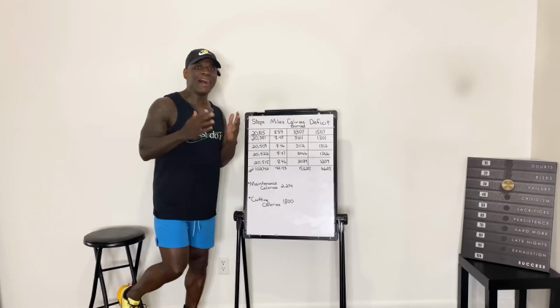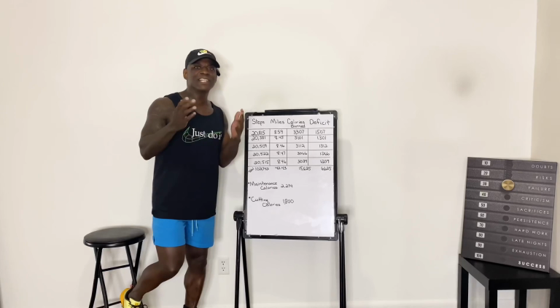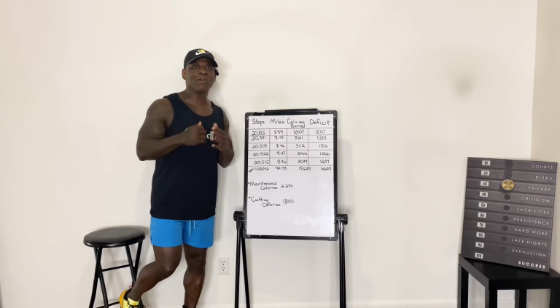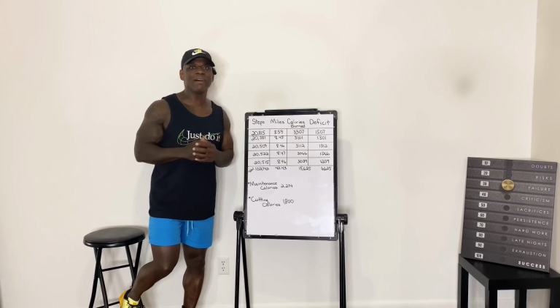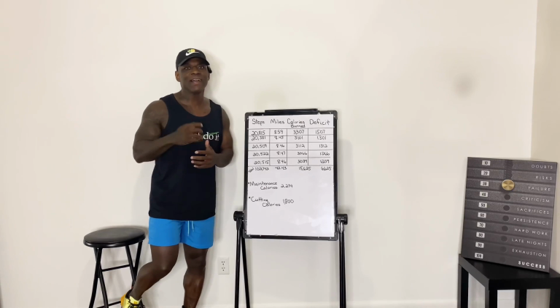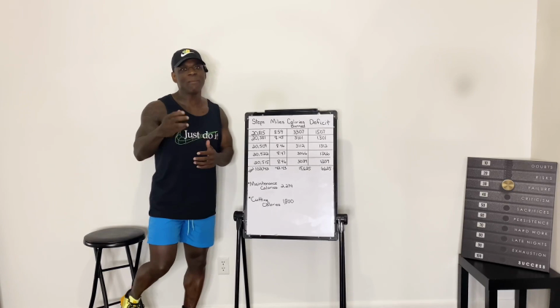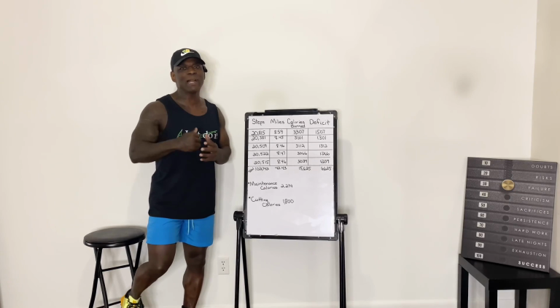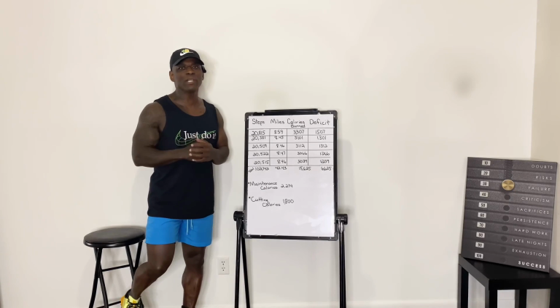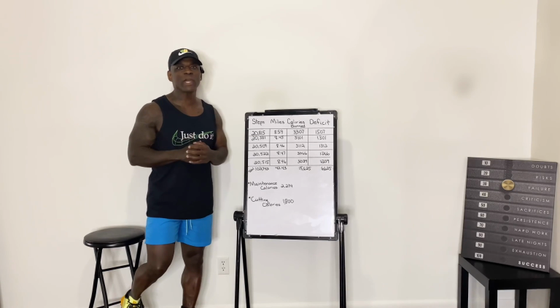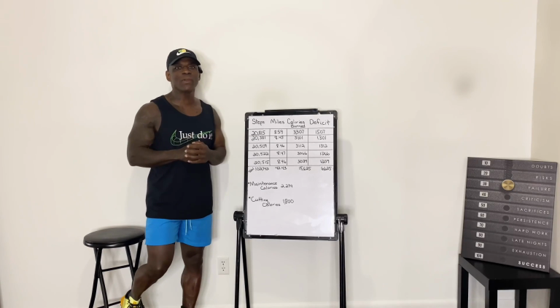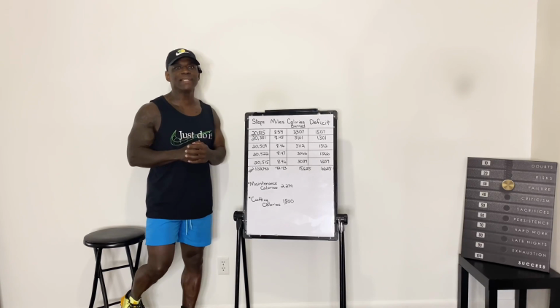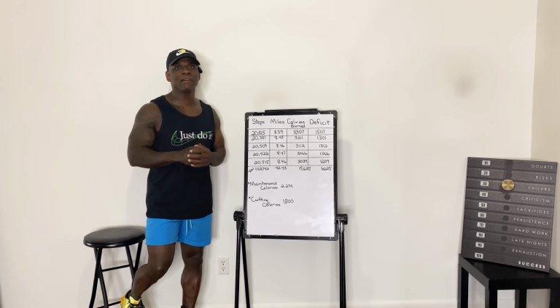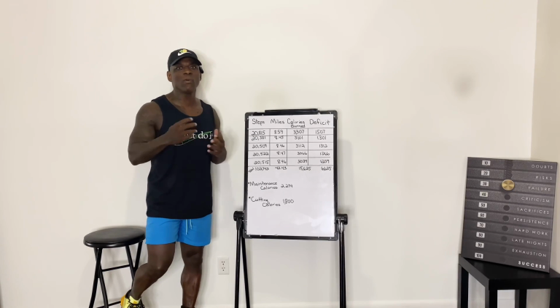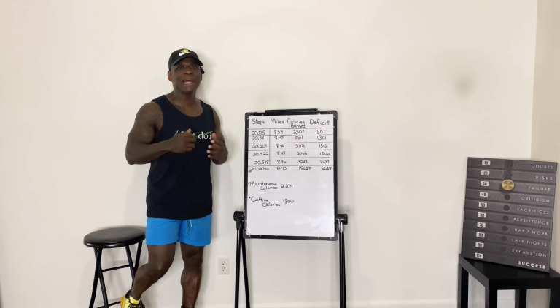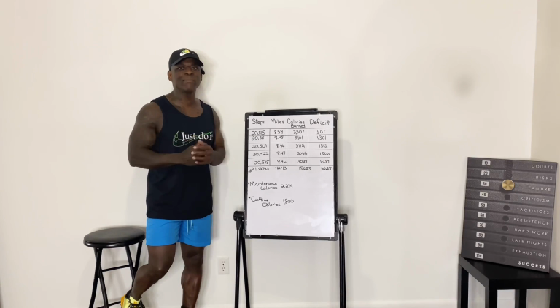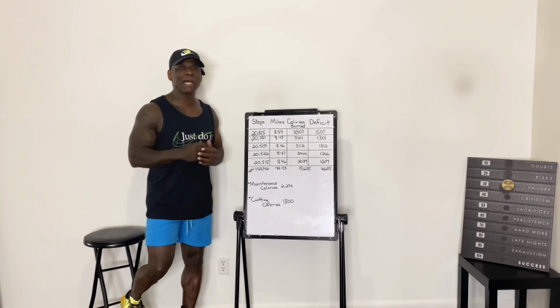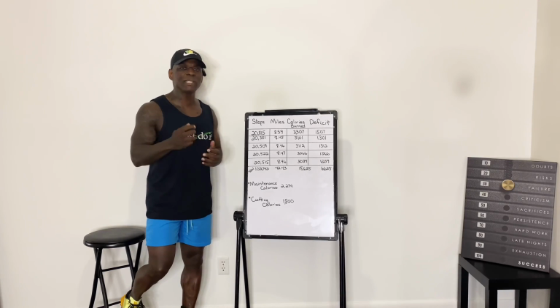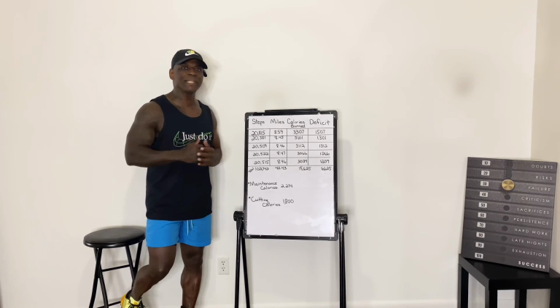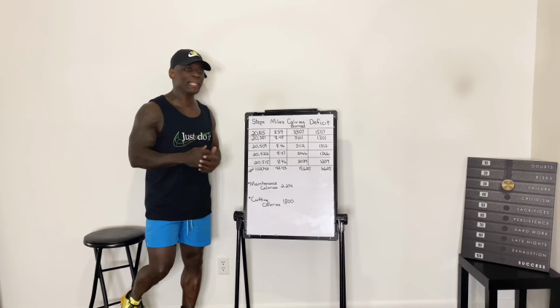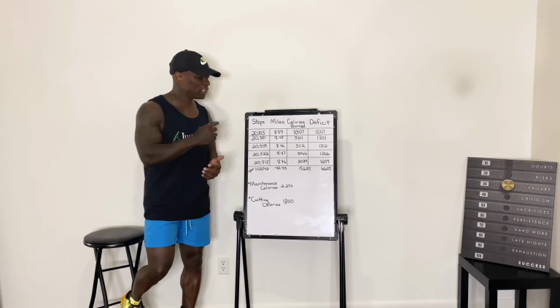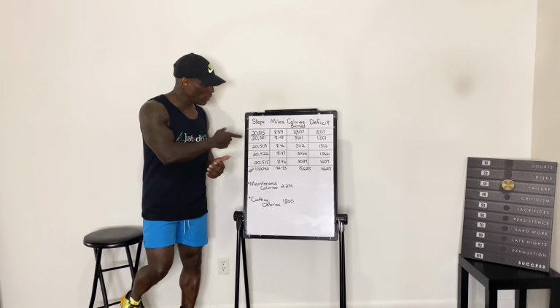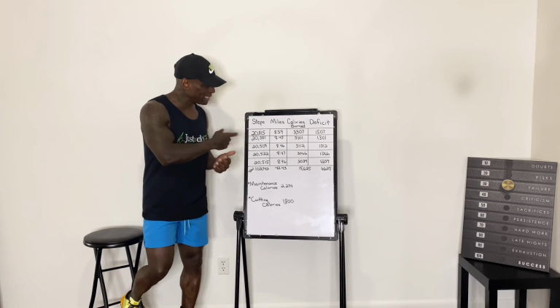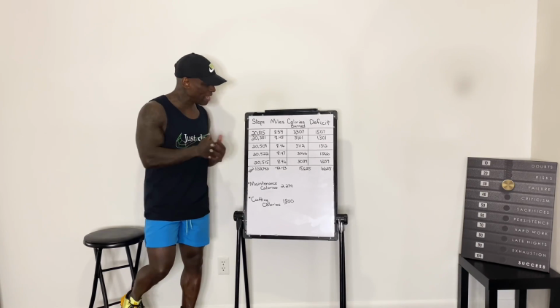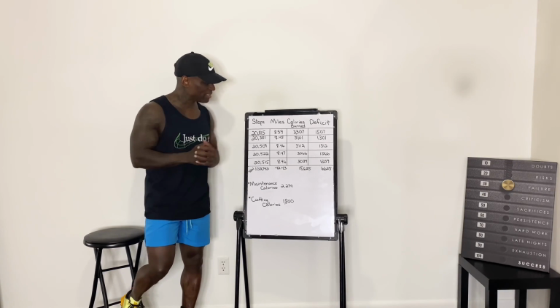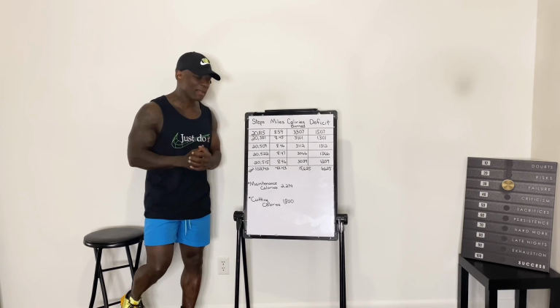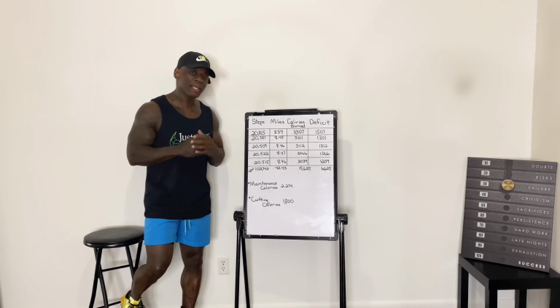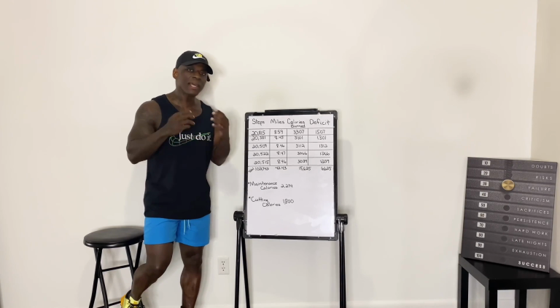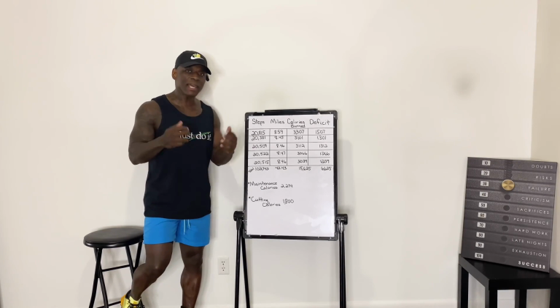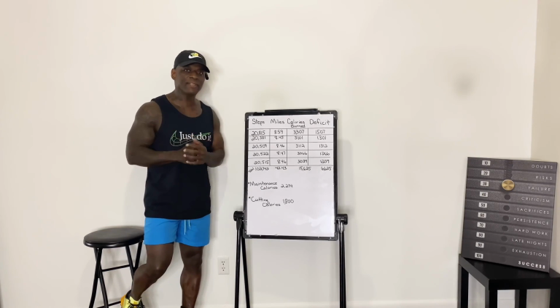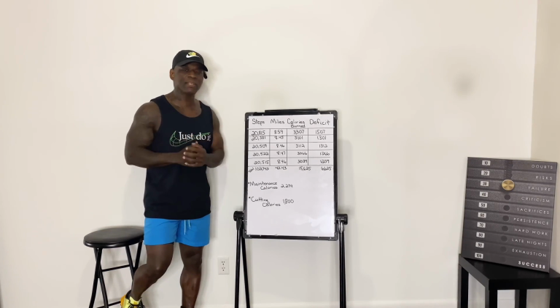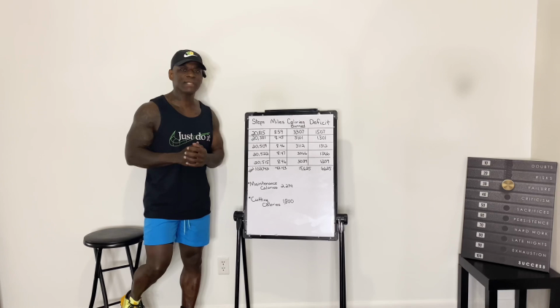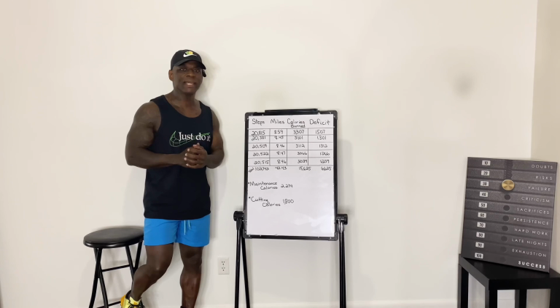All right squad, I'm back with a quick rundown on what happened when I was able to get in 20,000 steps every single day.